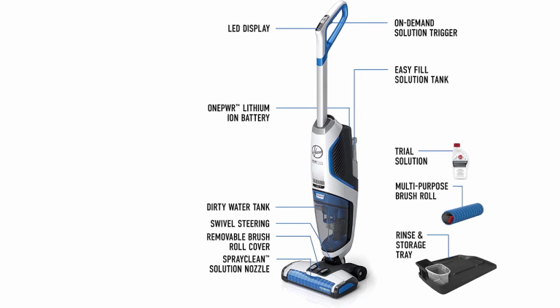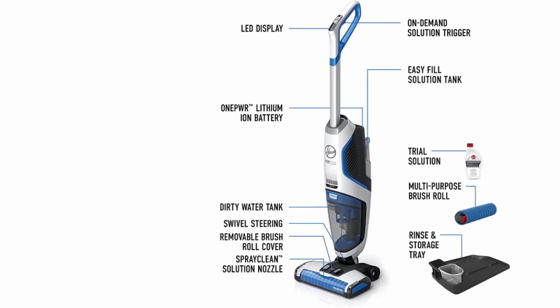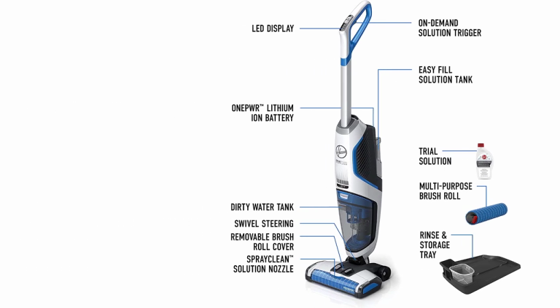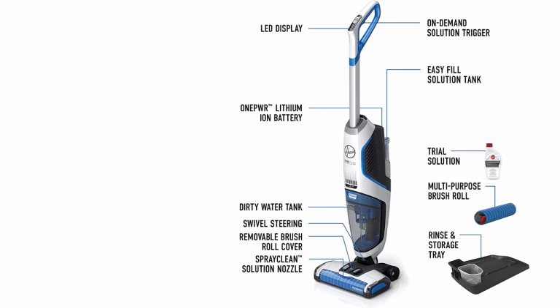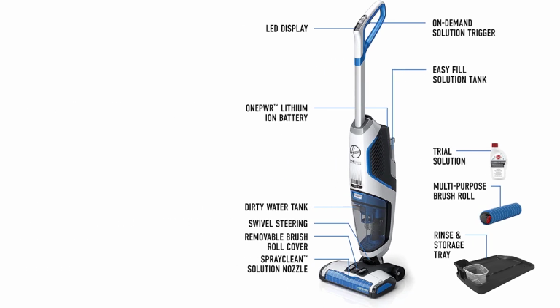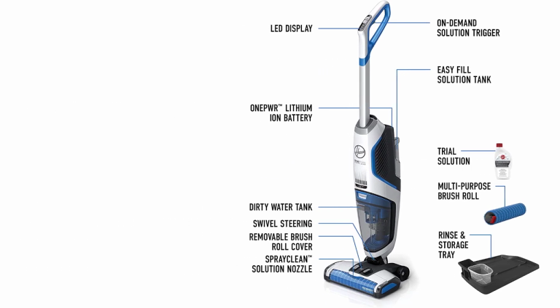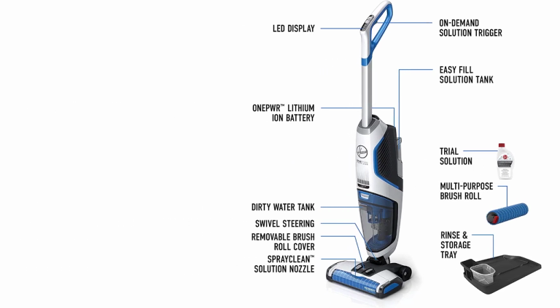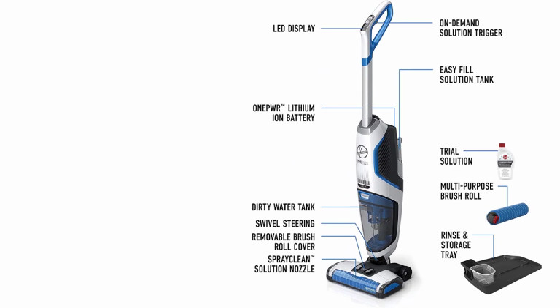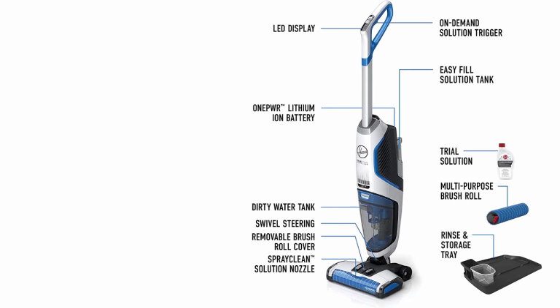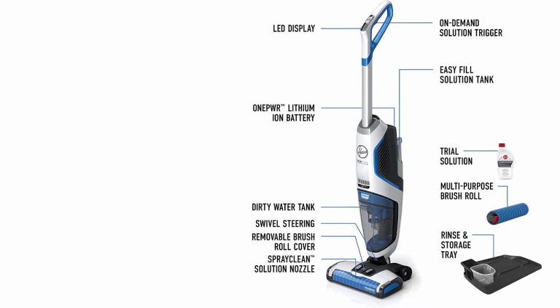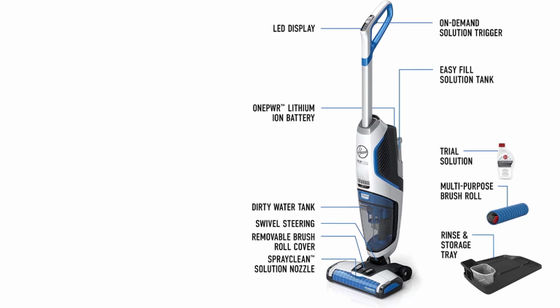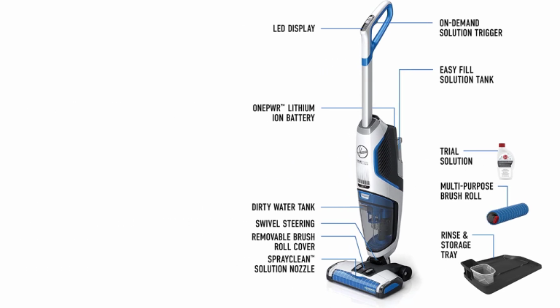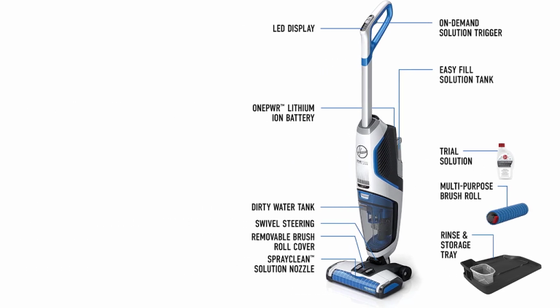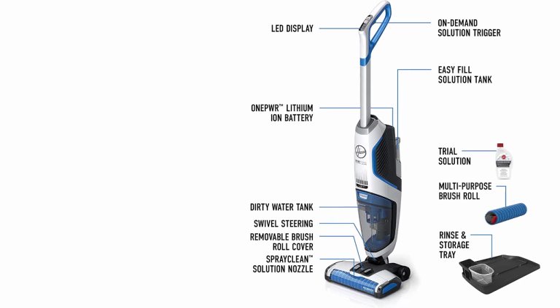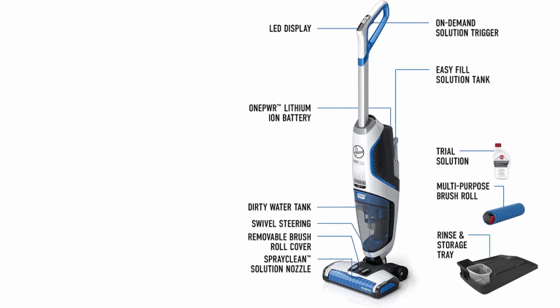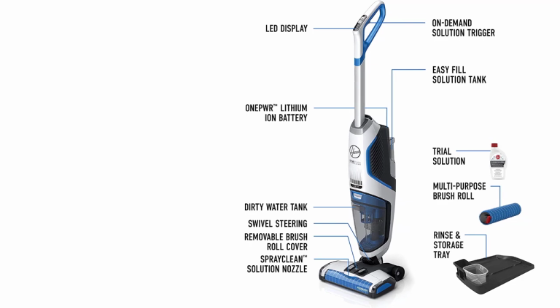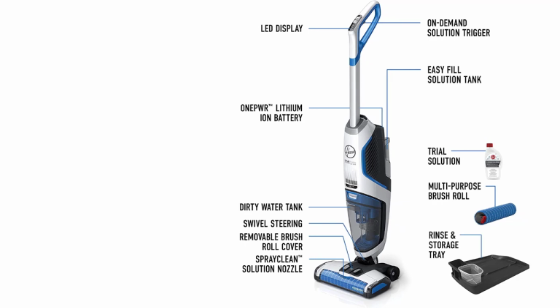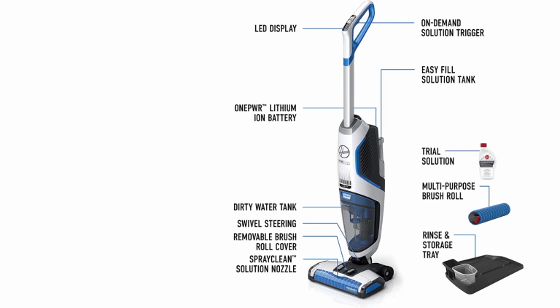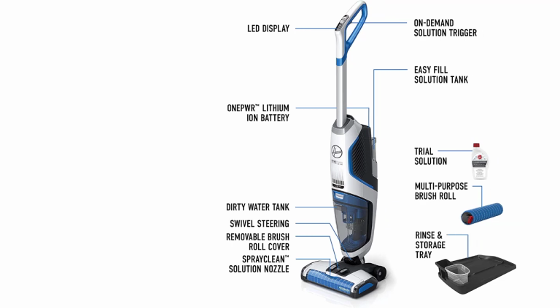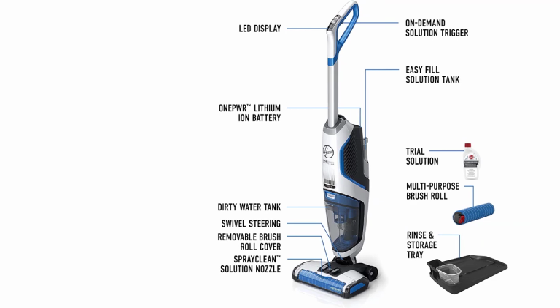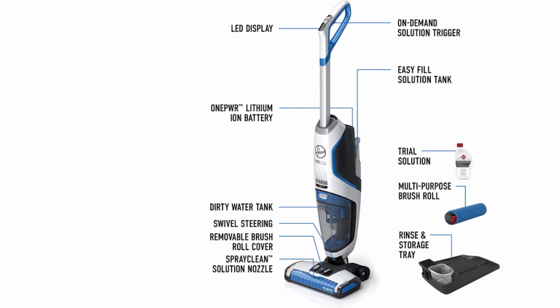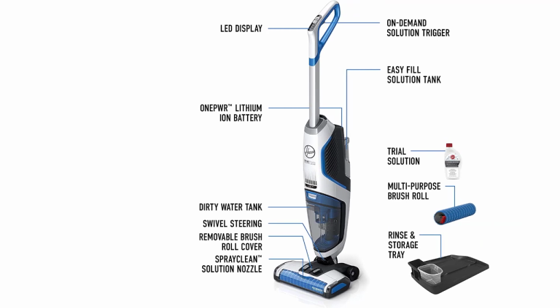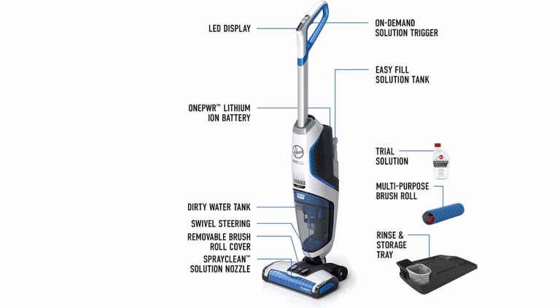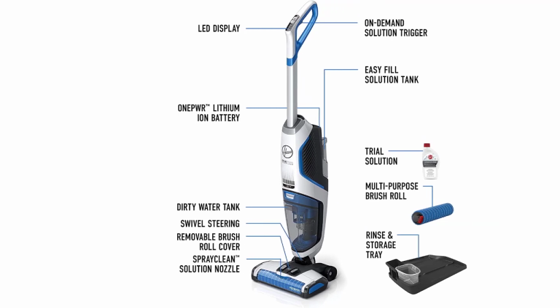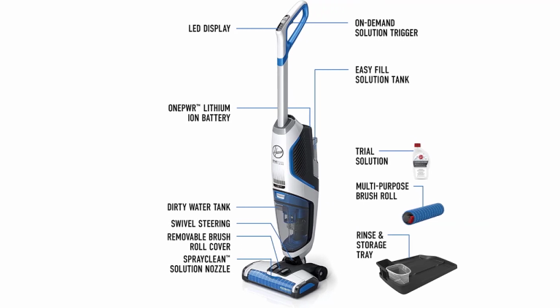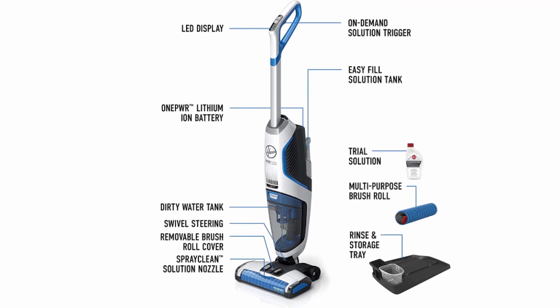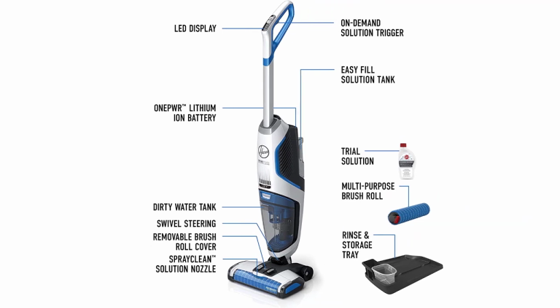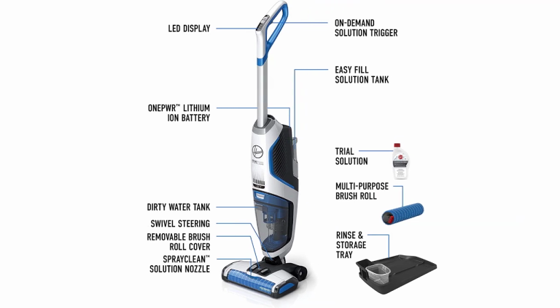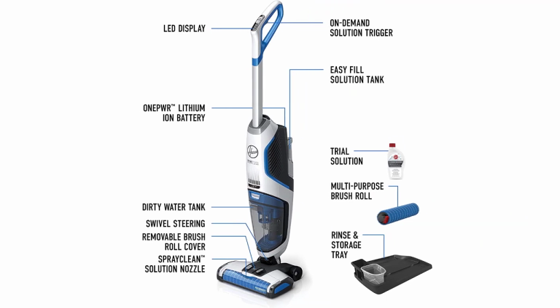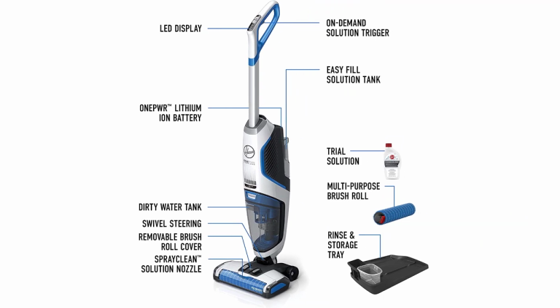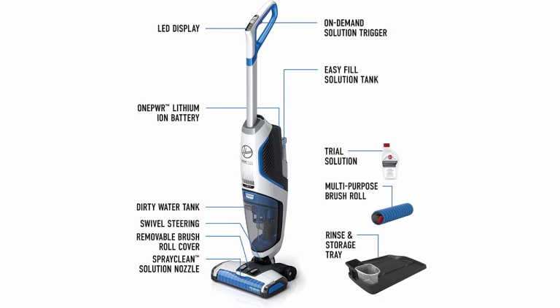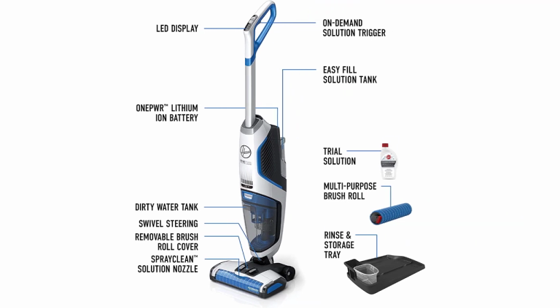With LED indicators that monitor the cleaning mode and battery life, the O-NEPWR is simple to navigate.